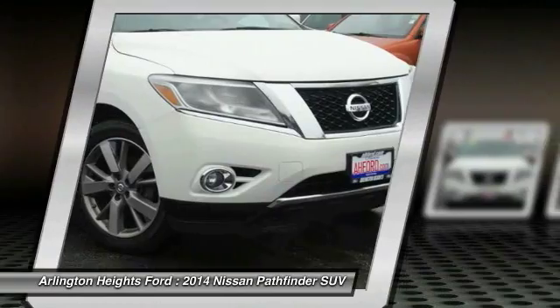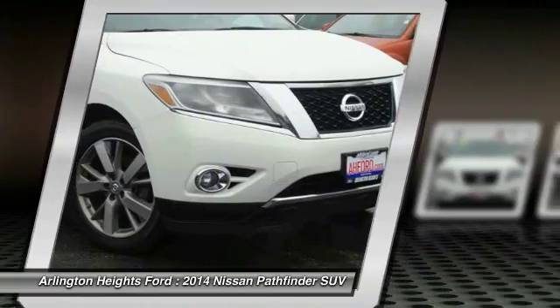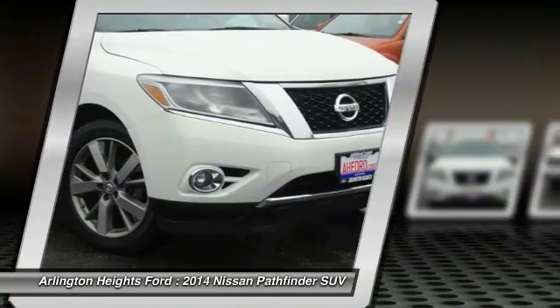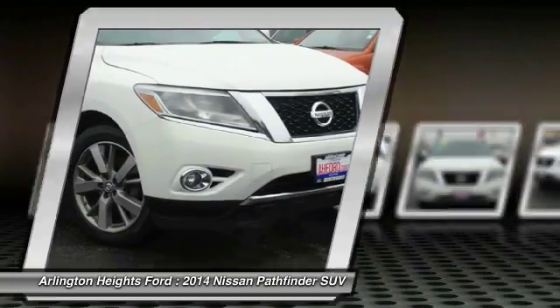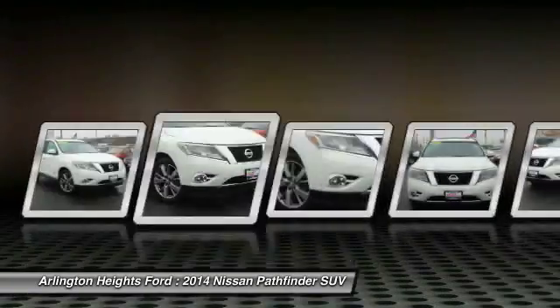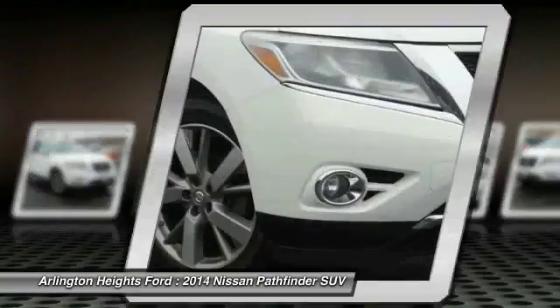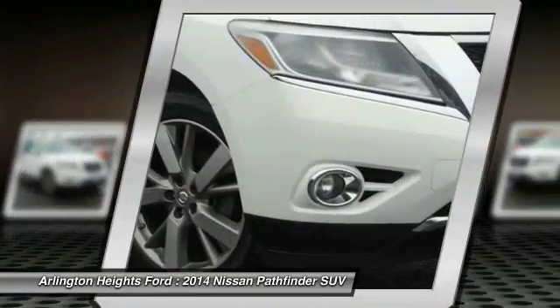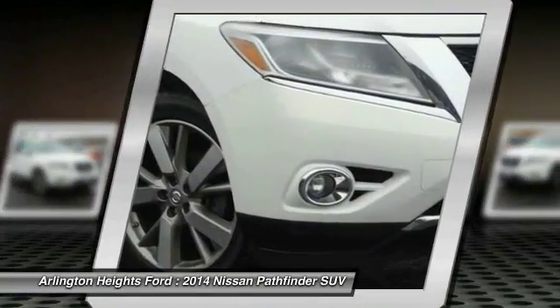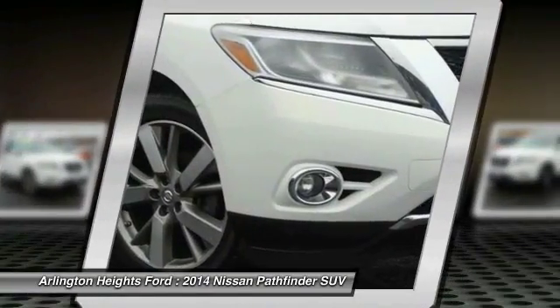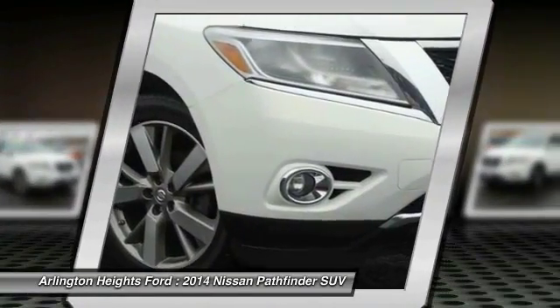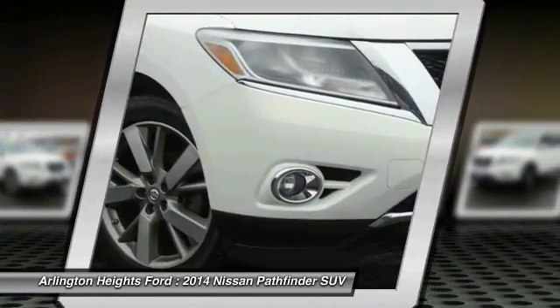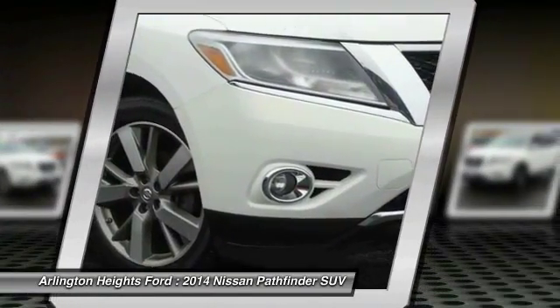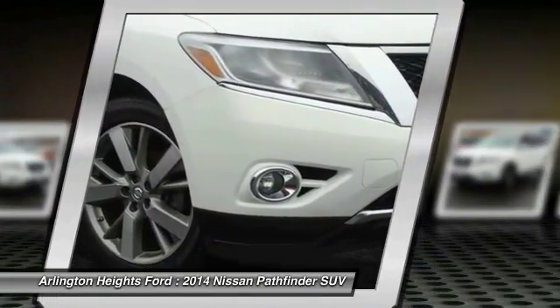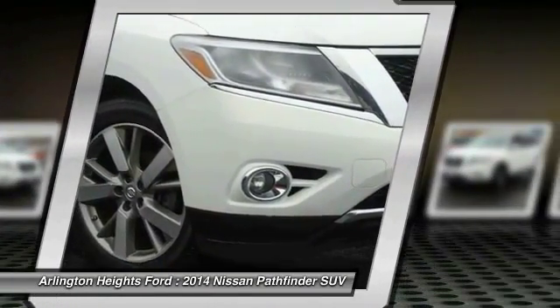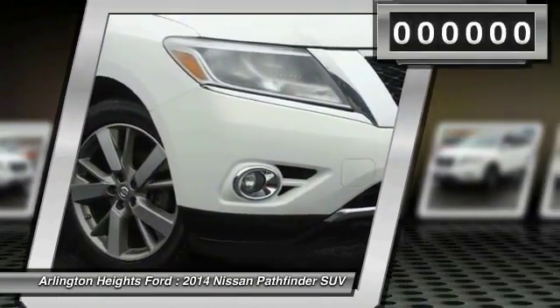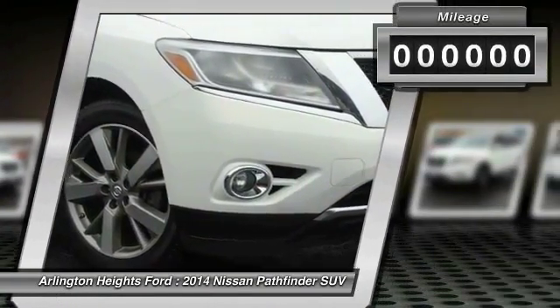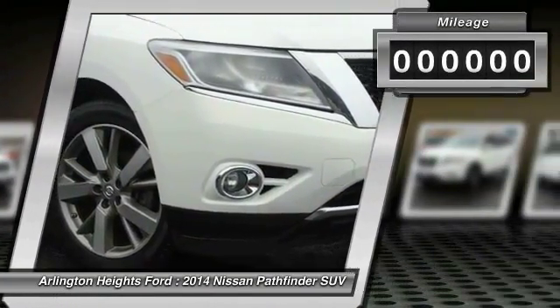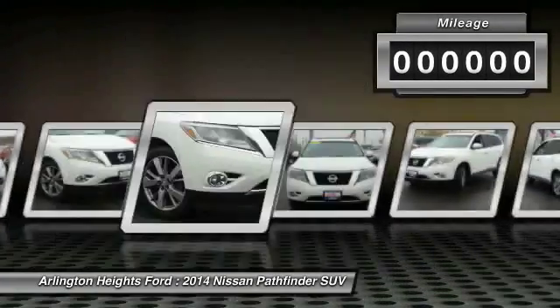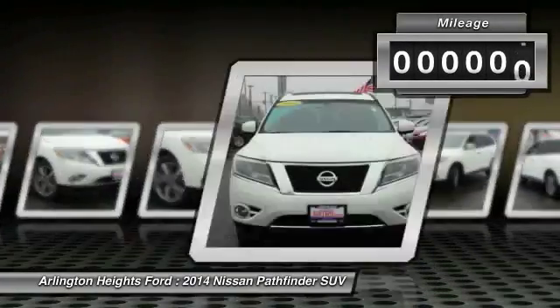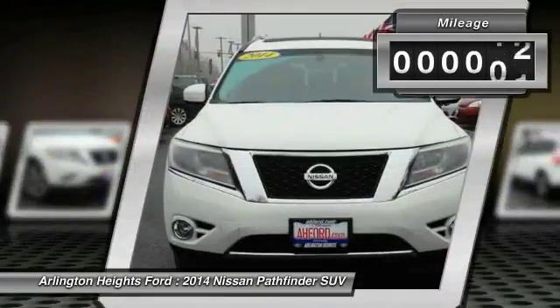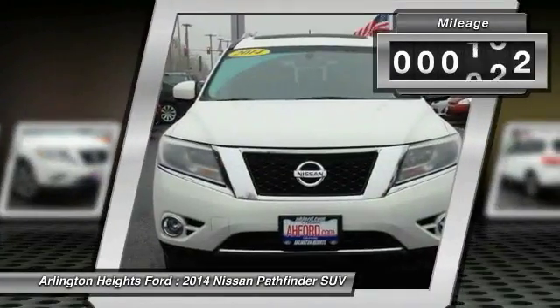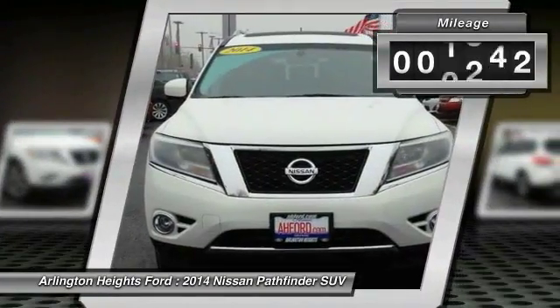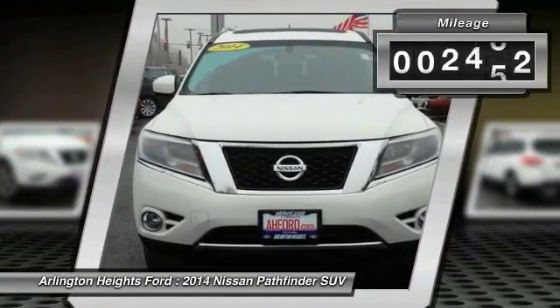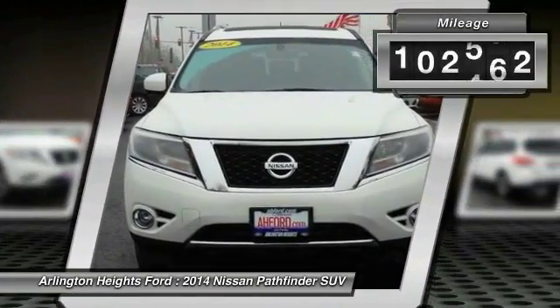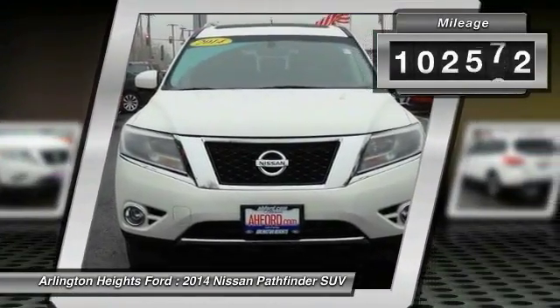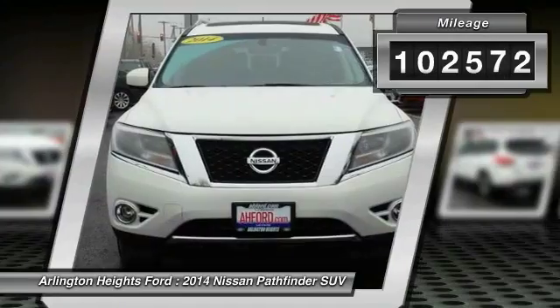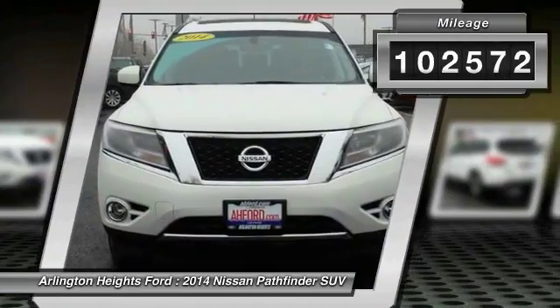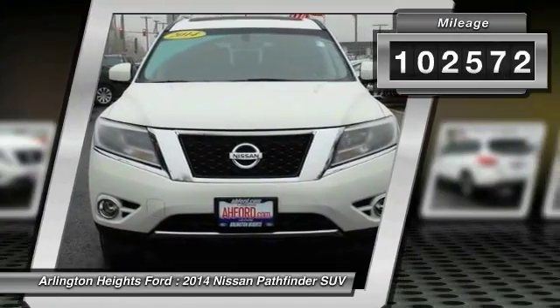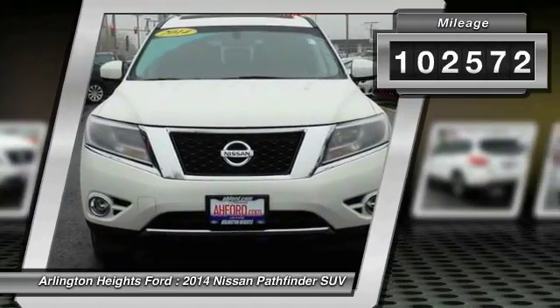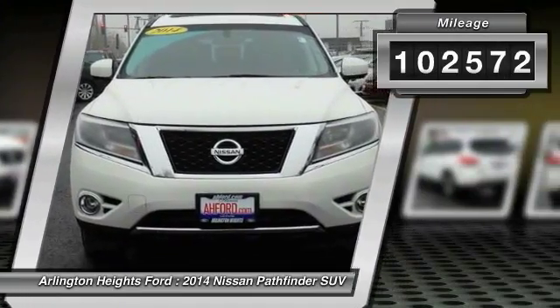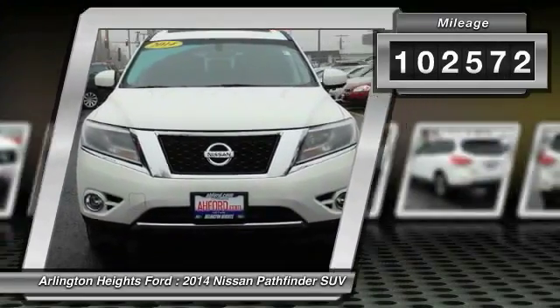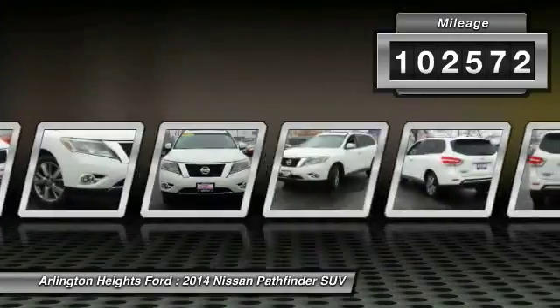This SUV appeals to both truck lovers and car lovers. This vehicle has less than 105,000 miles.